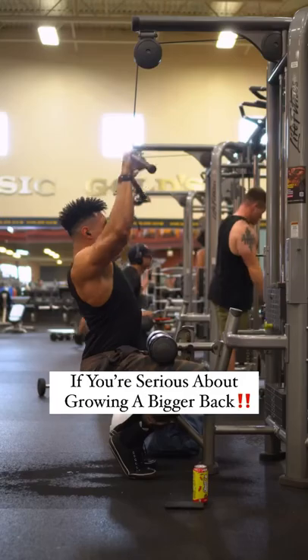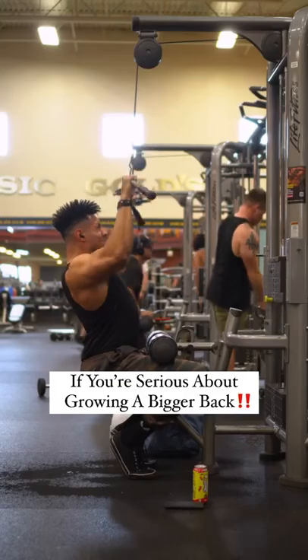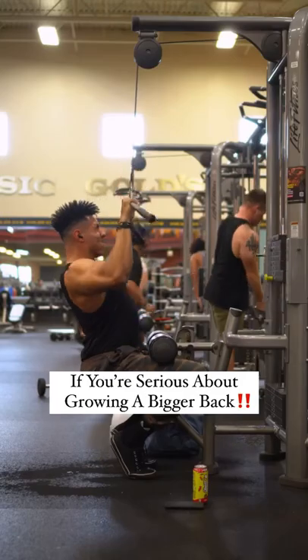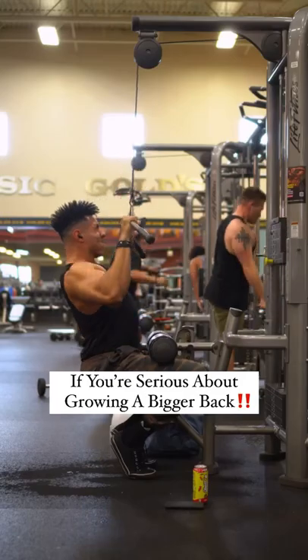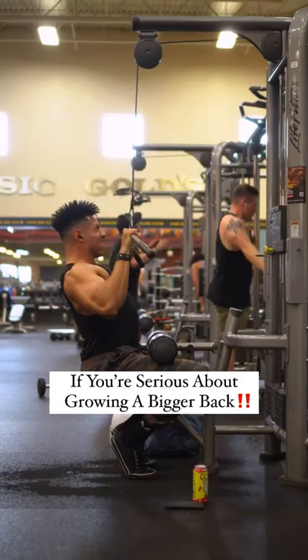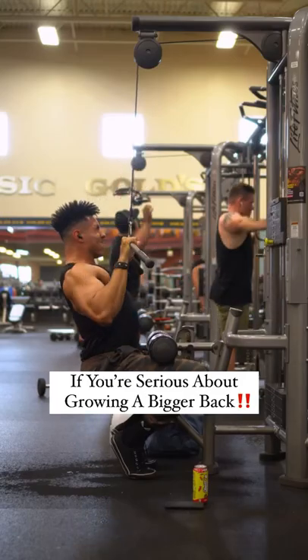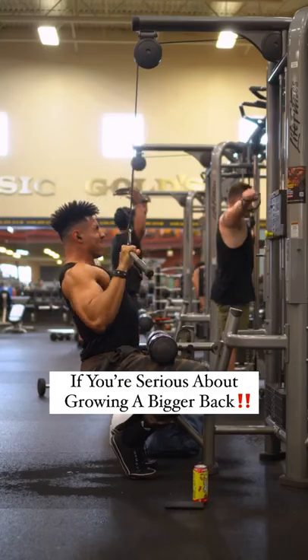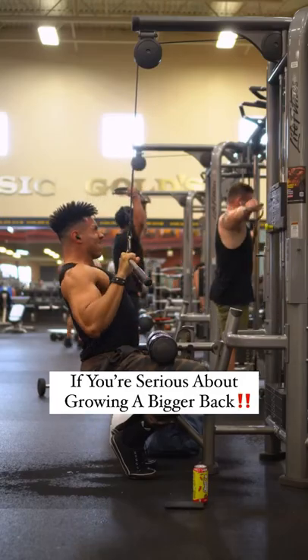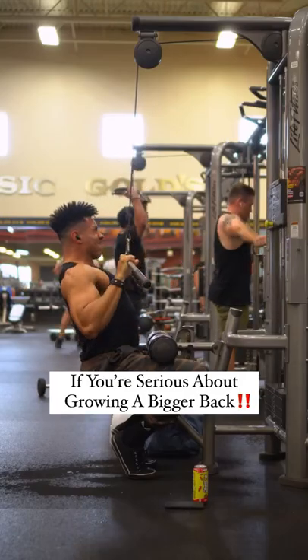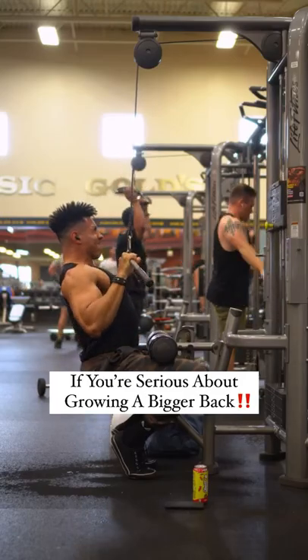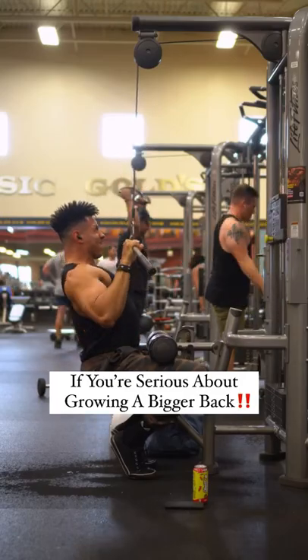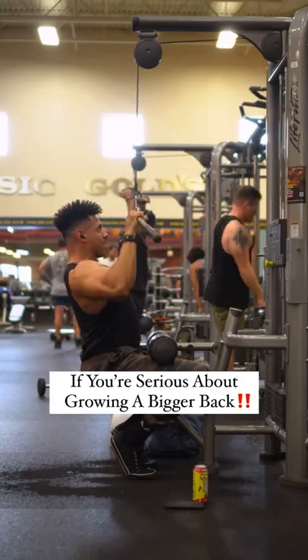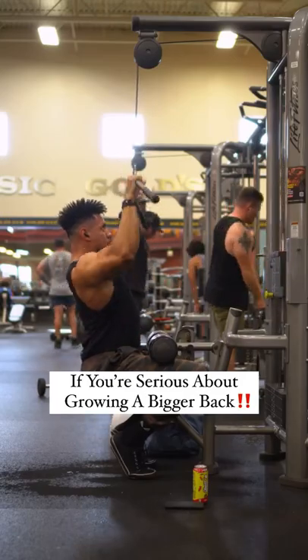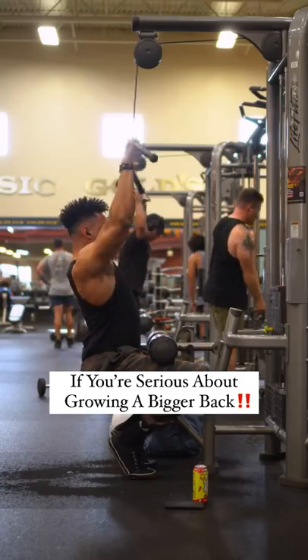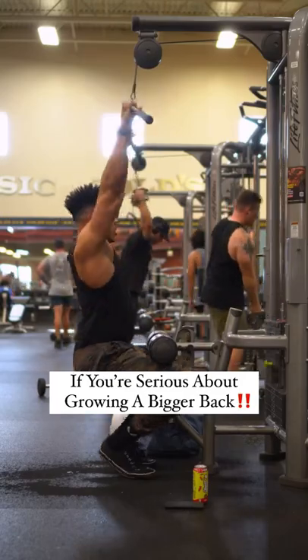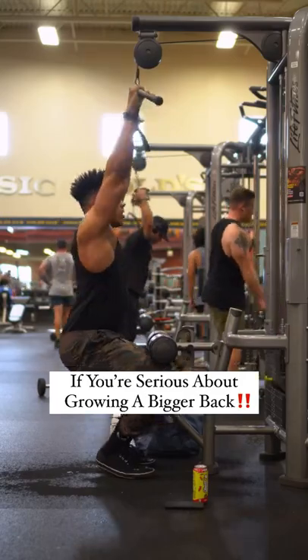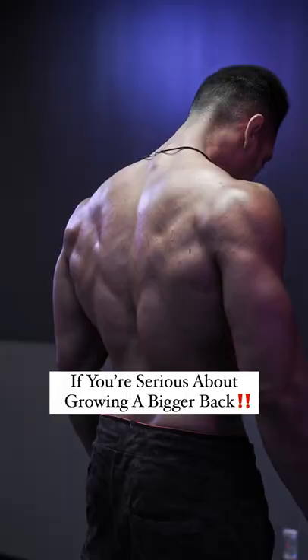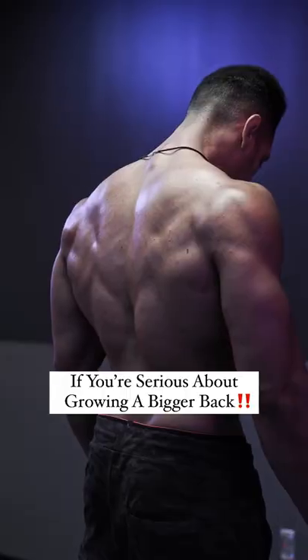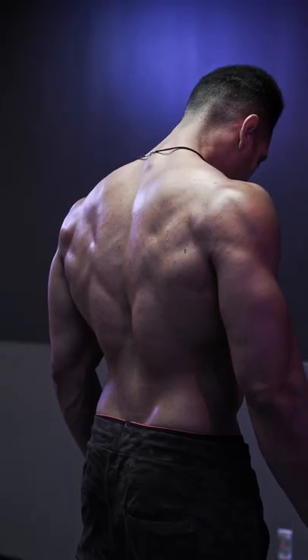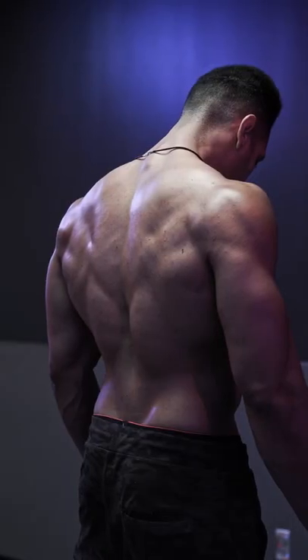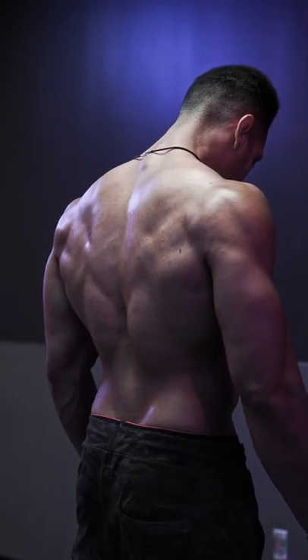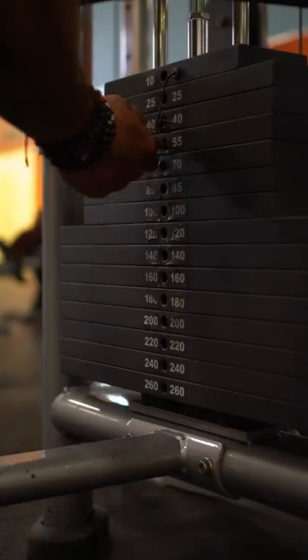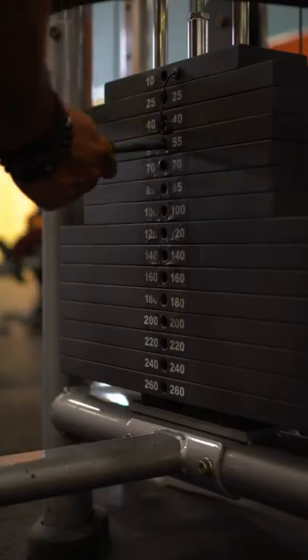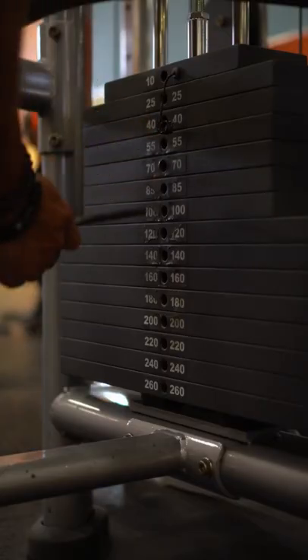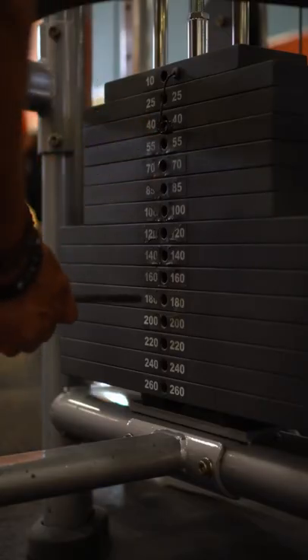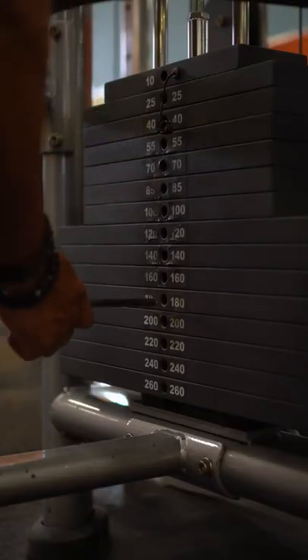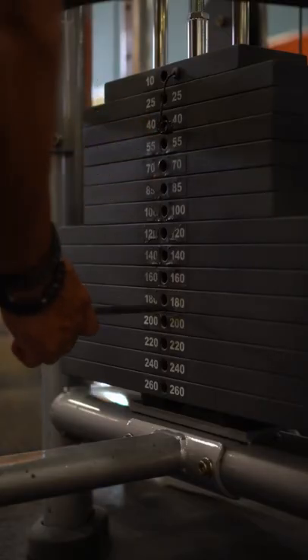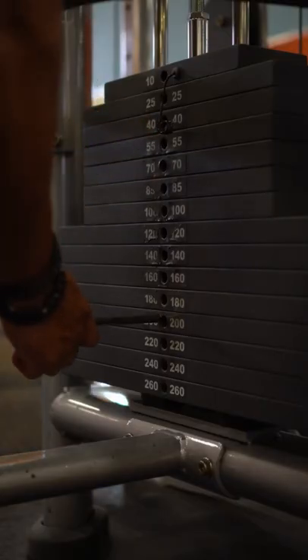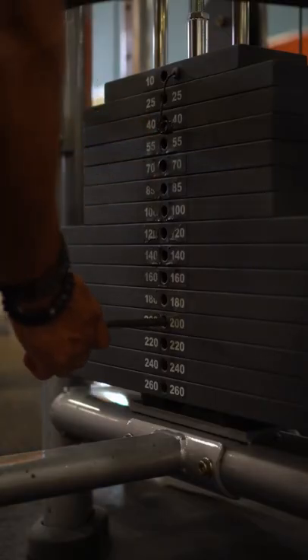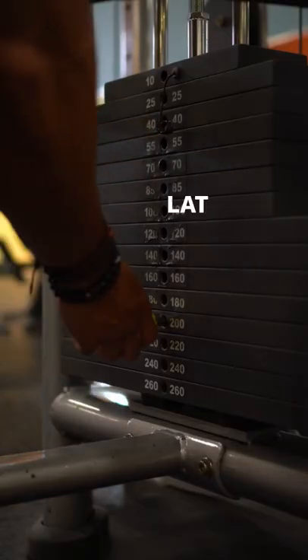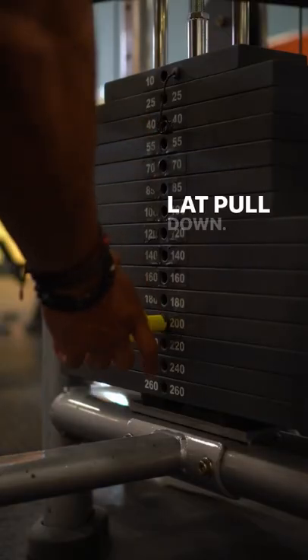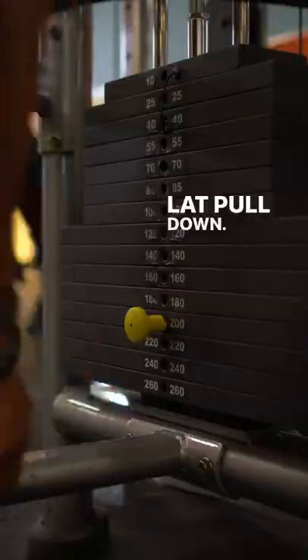If you're trying to grow a bigger back, something that looks like this, you might want to change up how you're doing the lat pulldown.